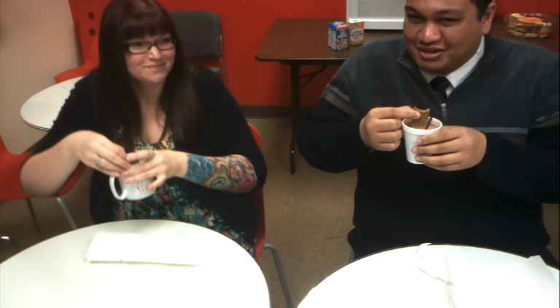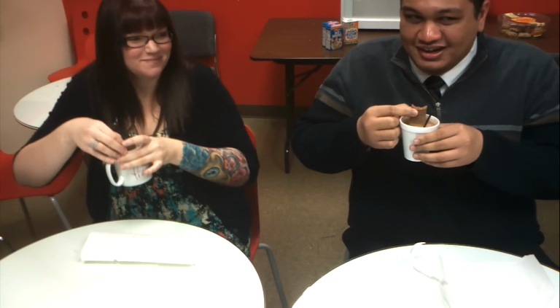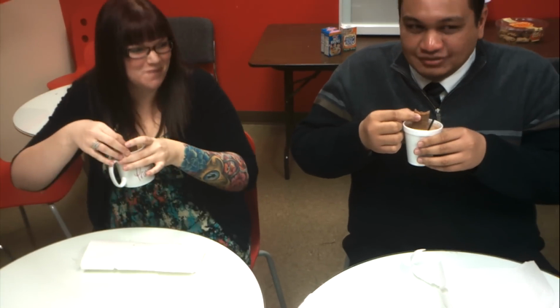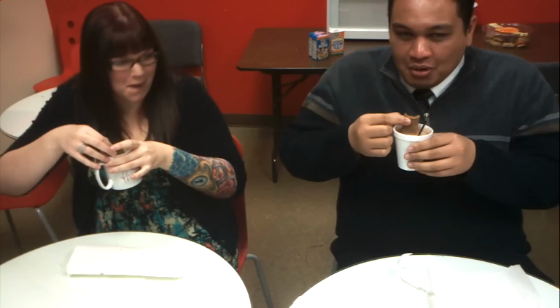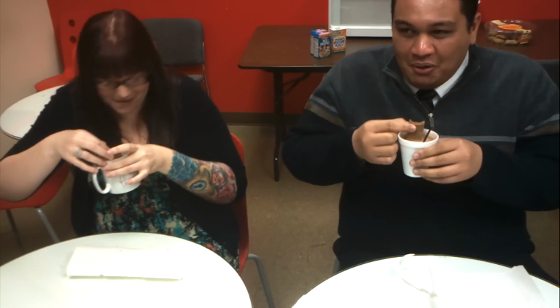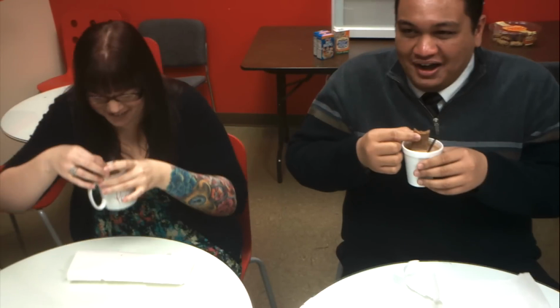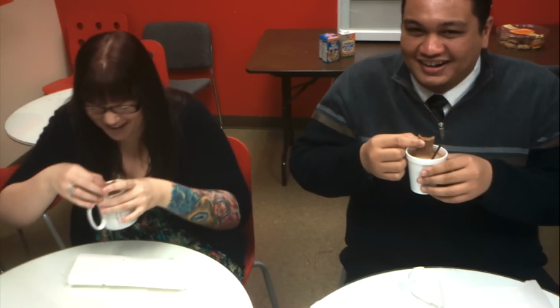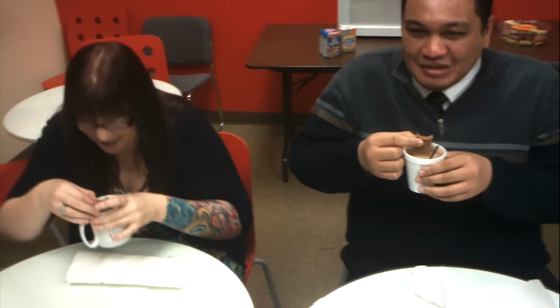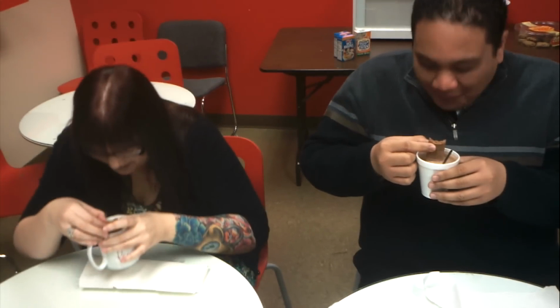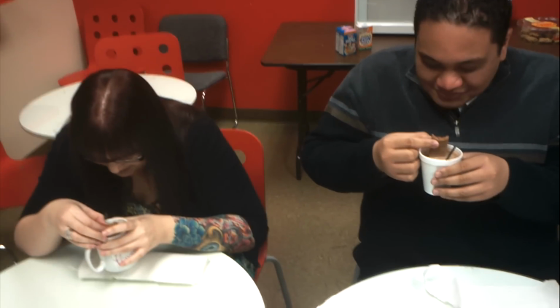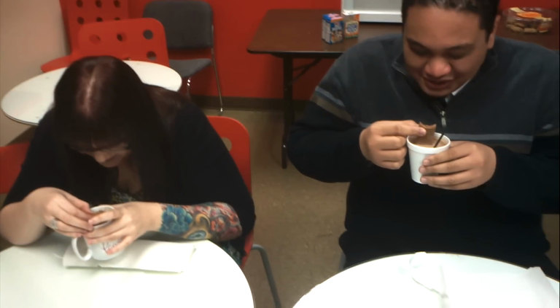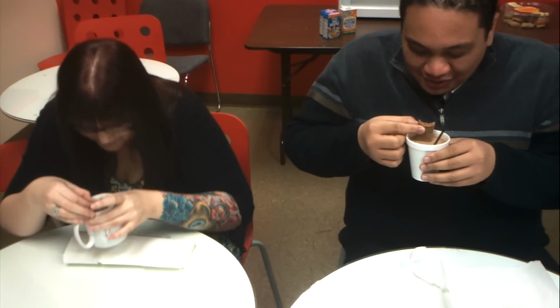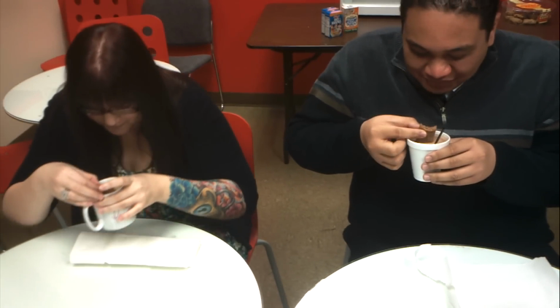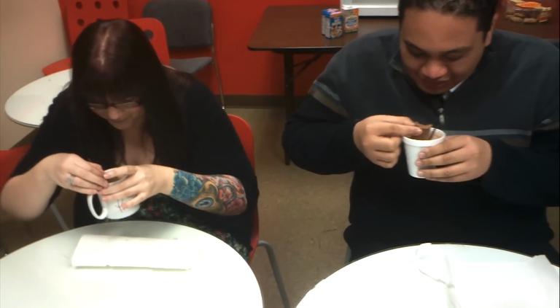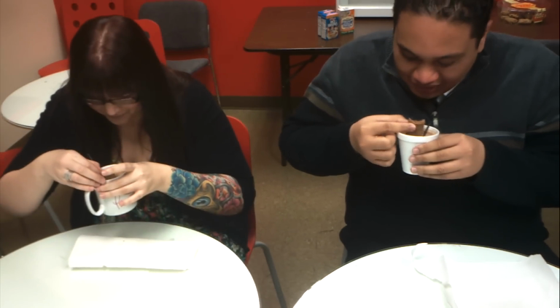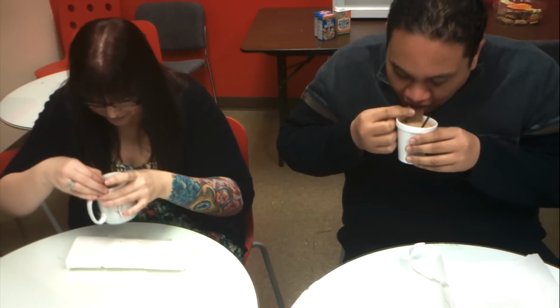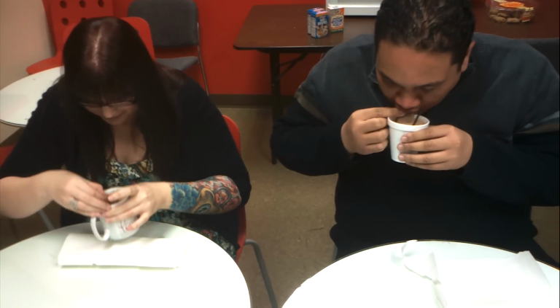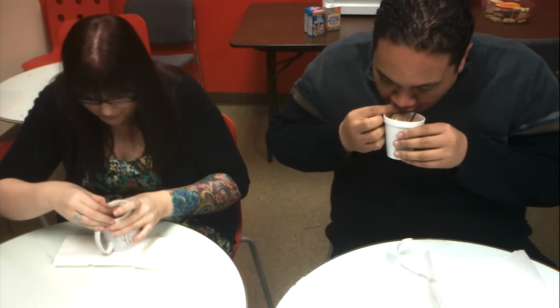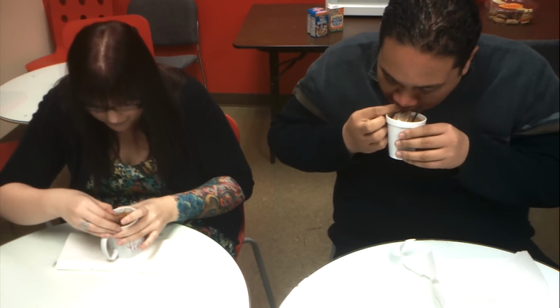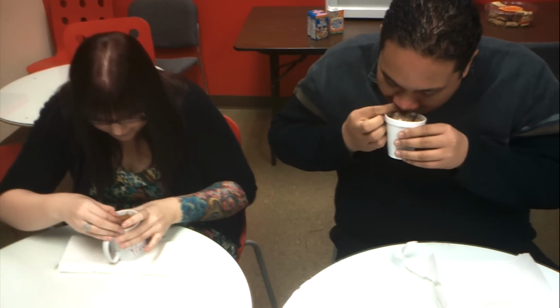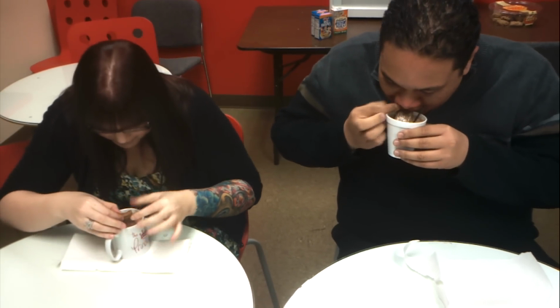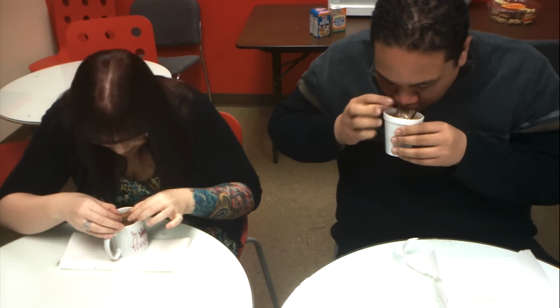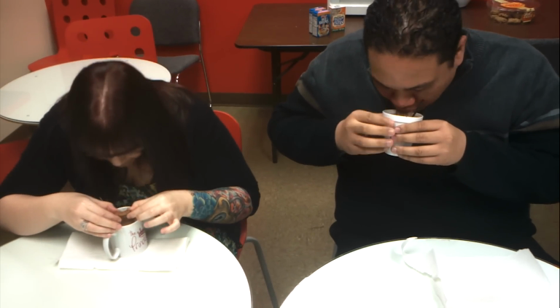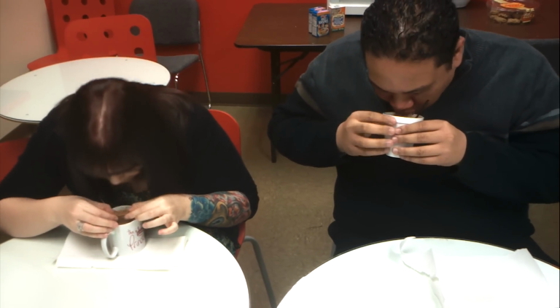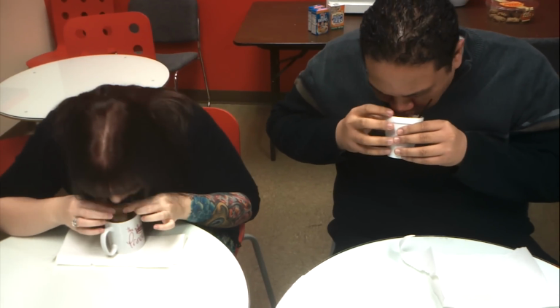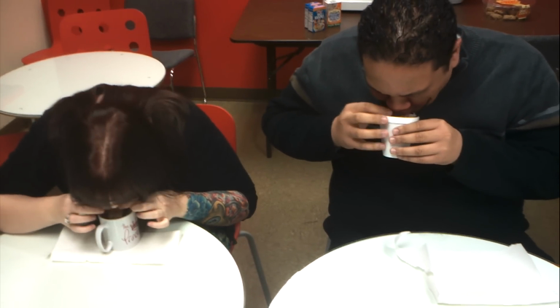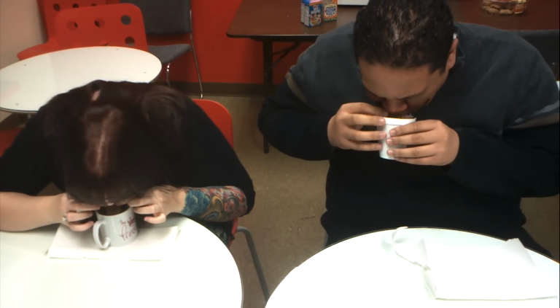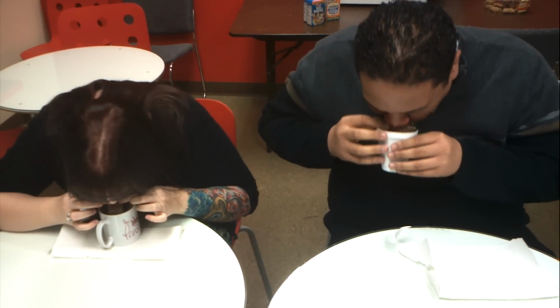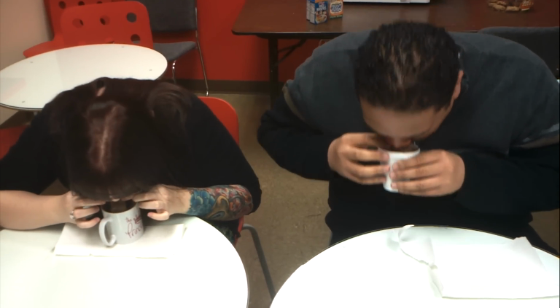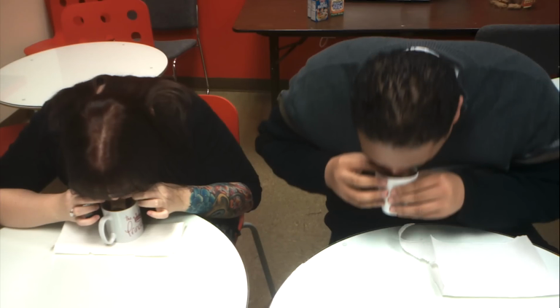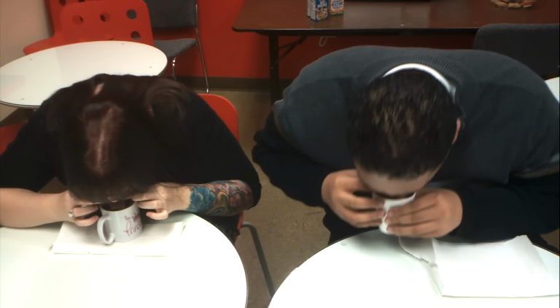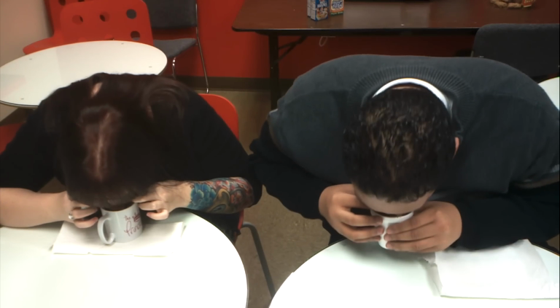On three. One. Two. Three. Oh crap. Go, go, go, go, go.